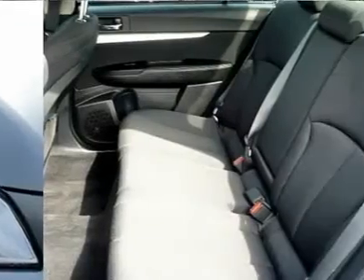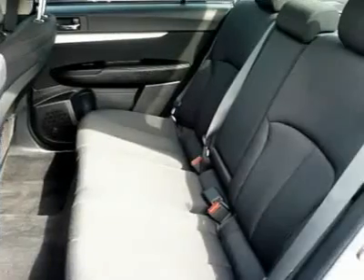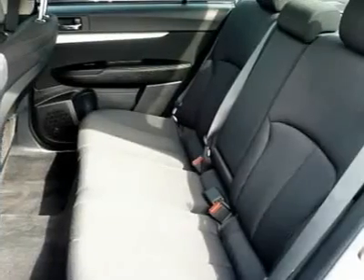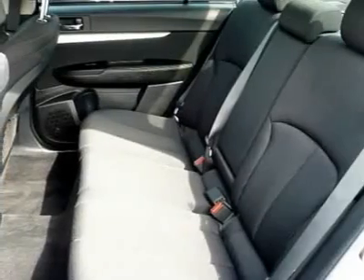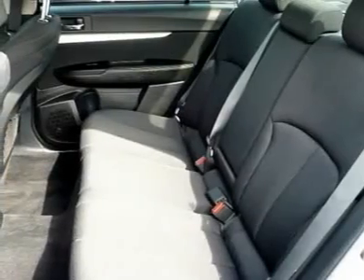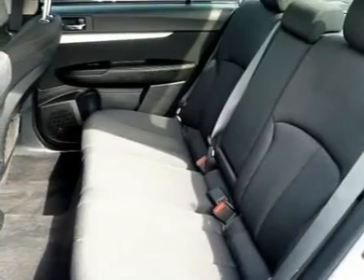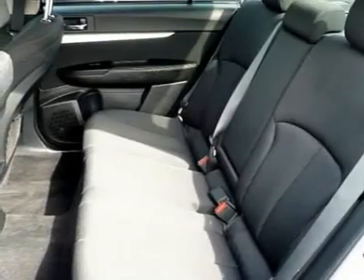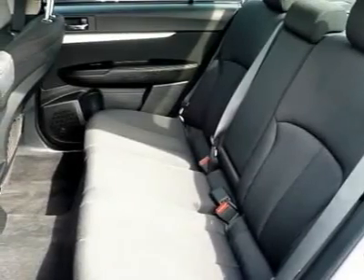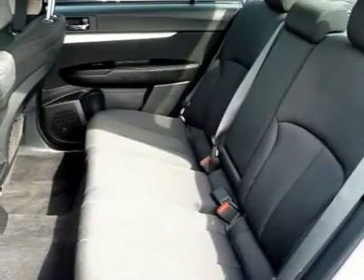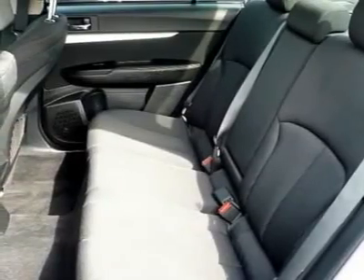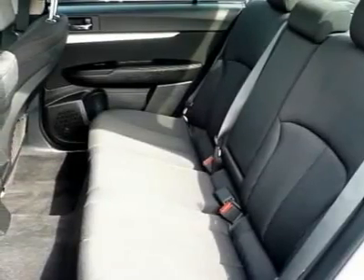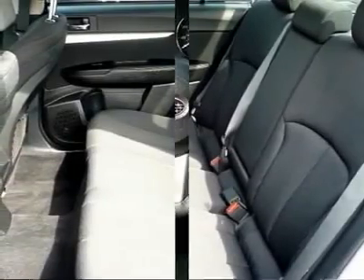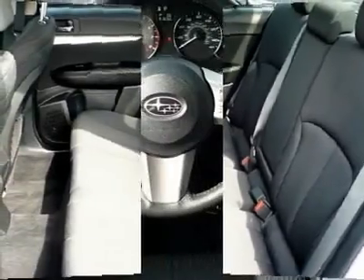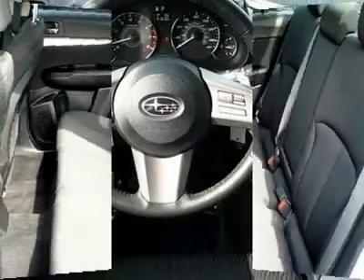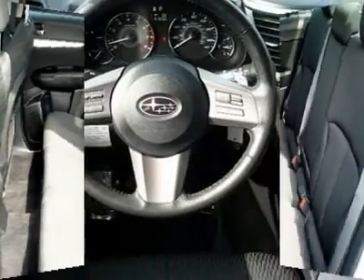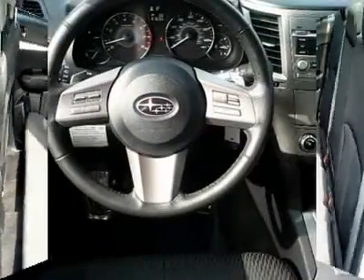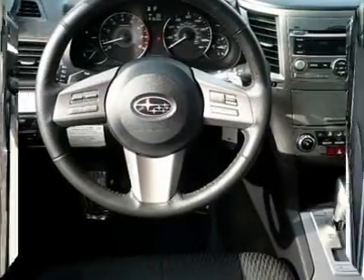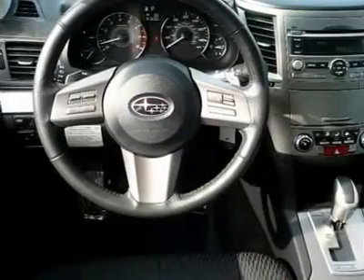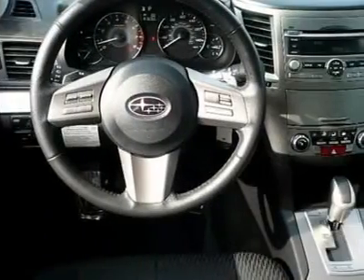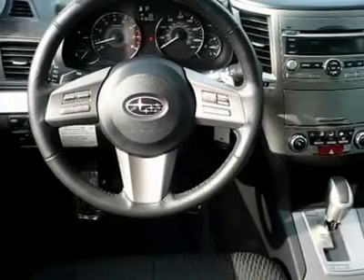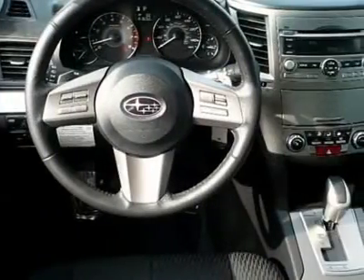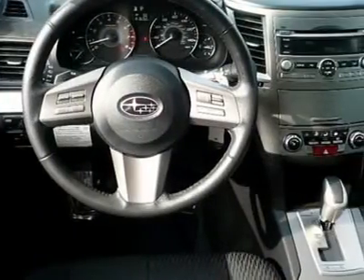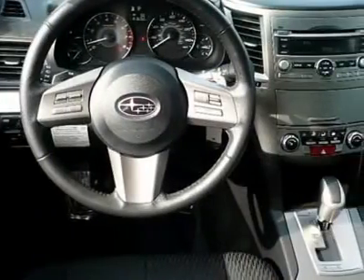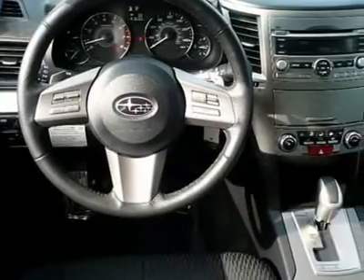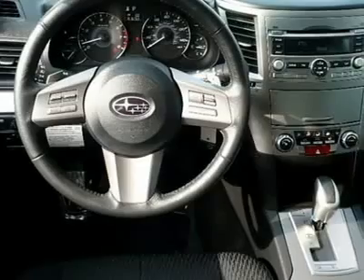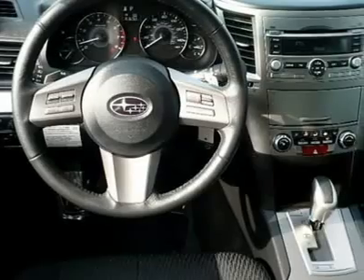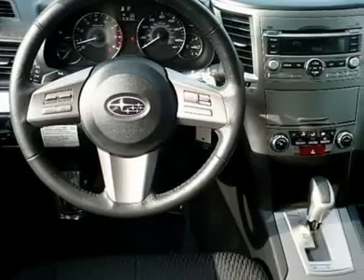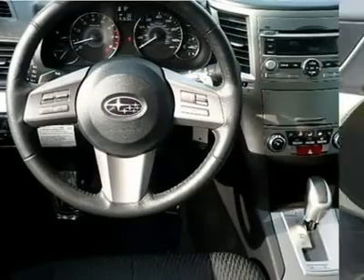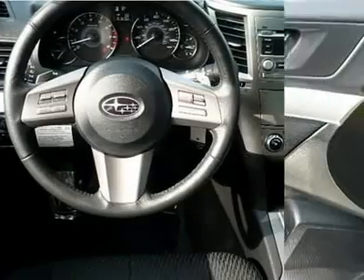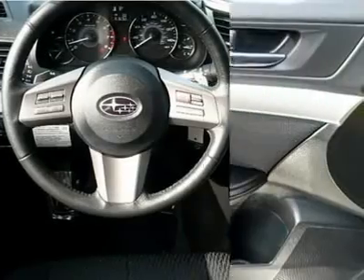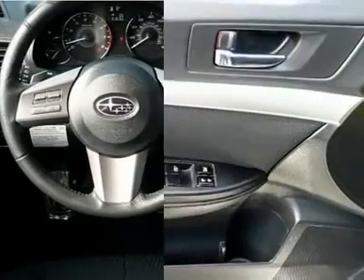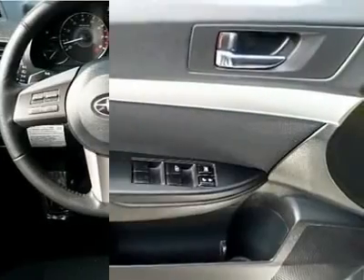Air conditioning, adjustable steering wheel, power steering, floor mats, and aluminum wheels.